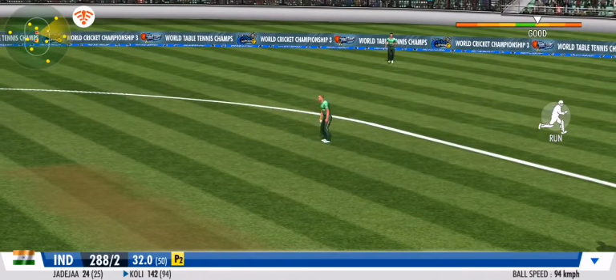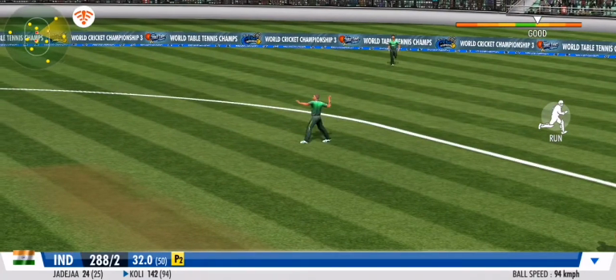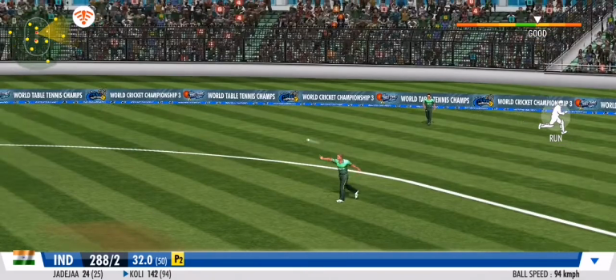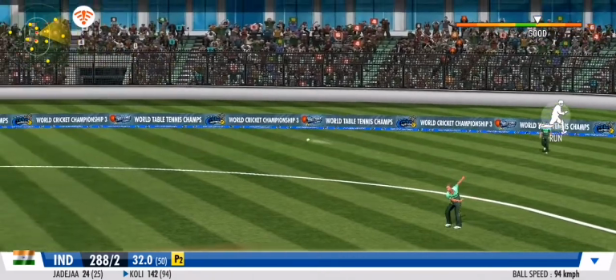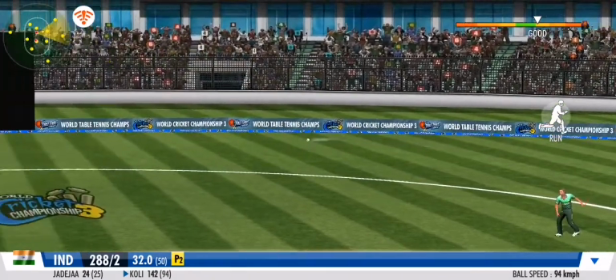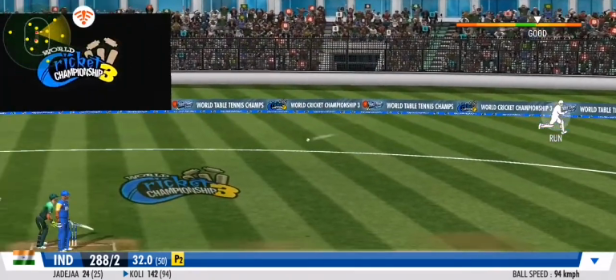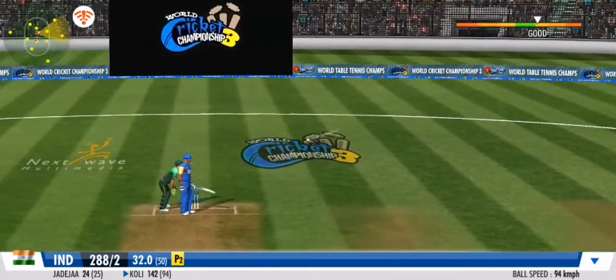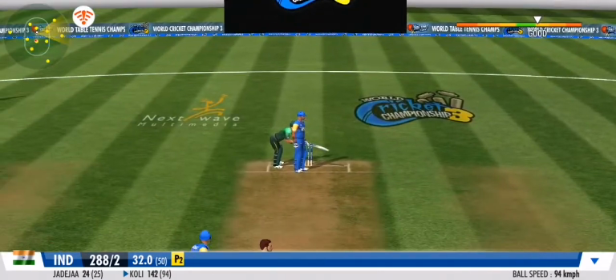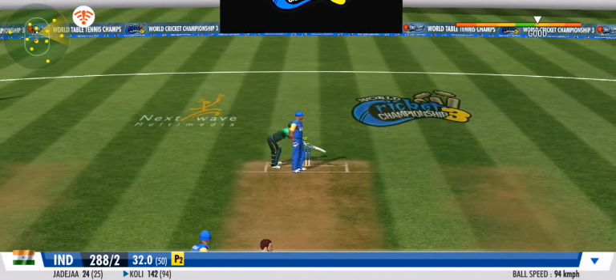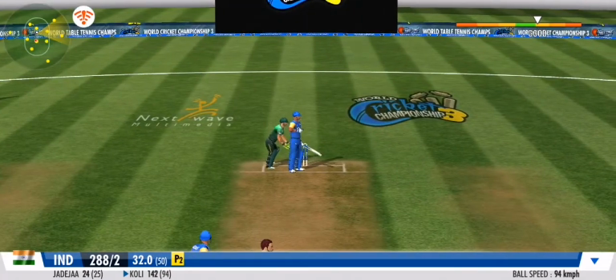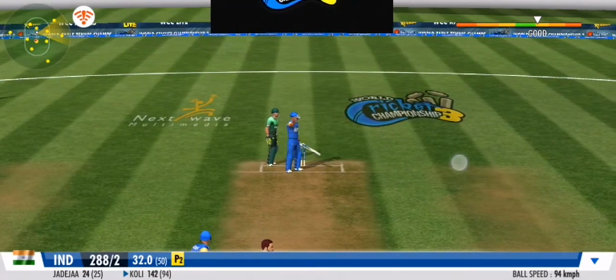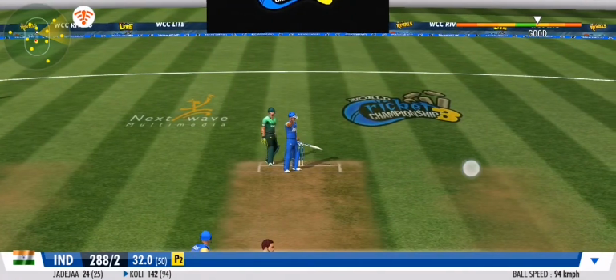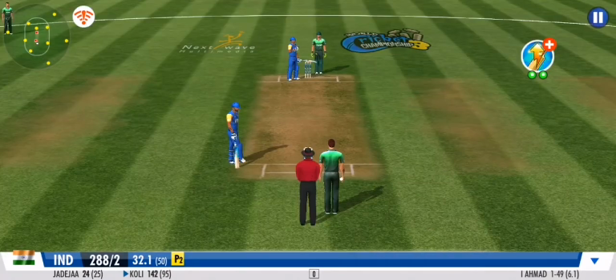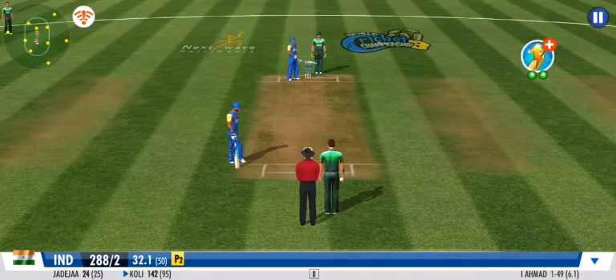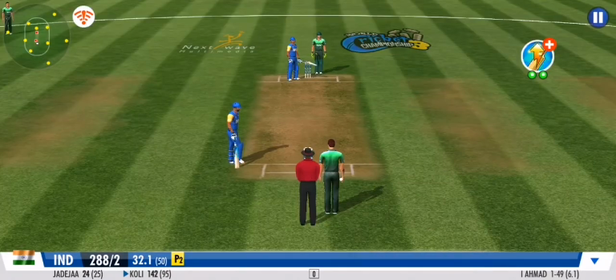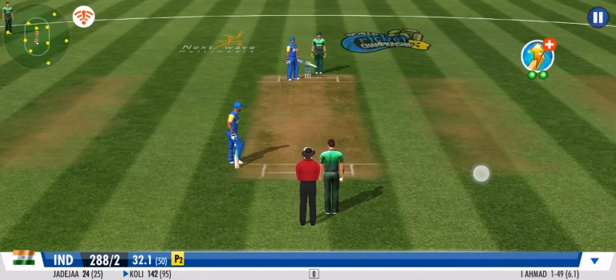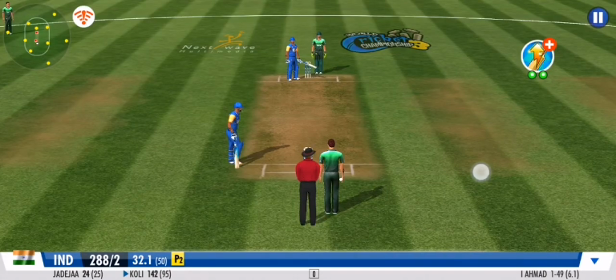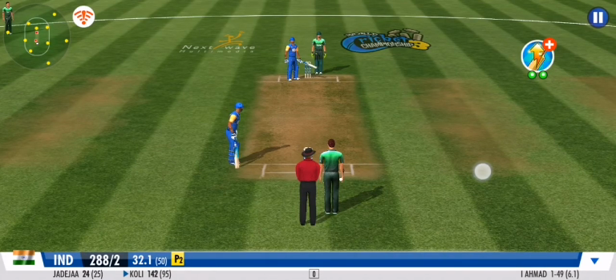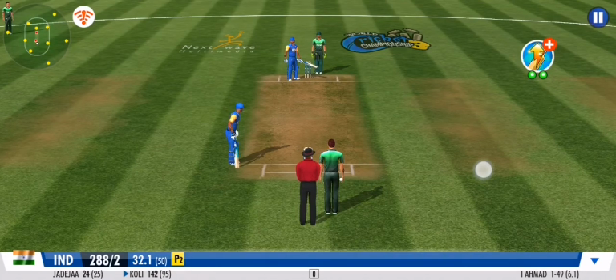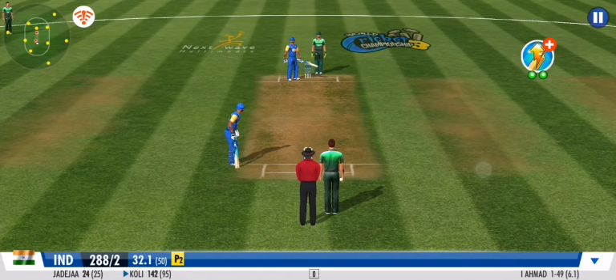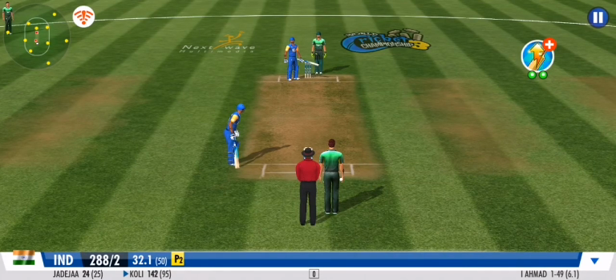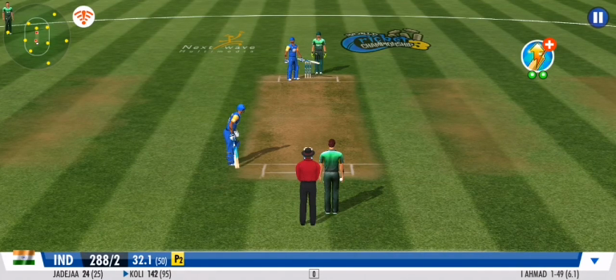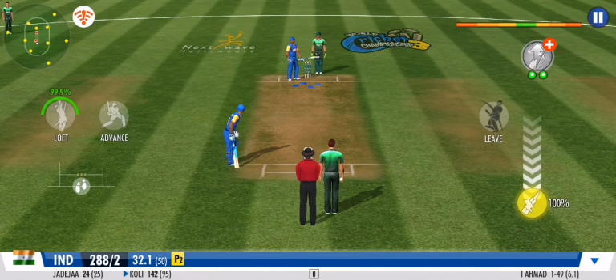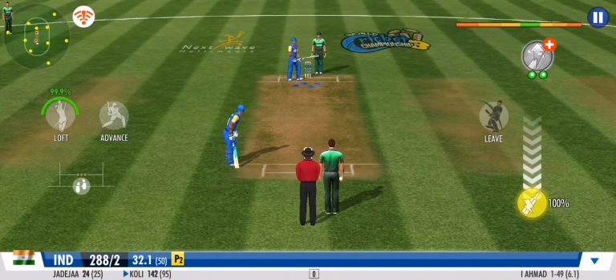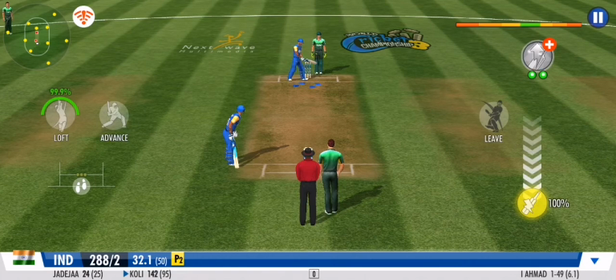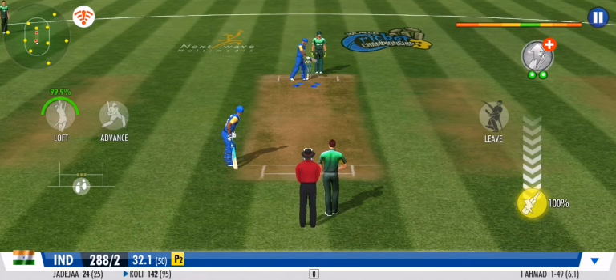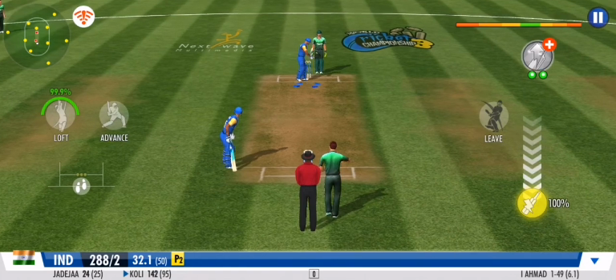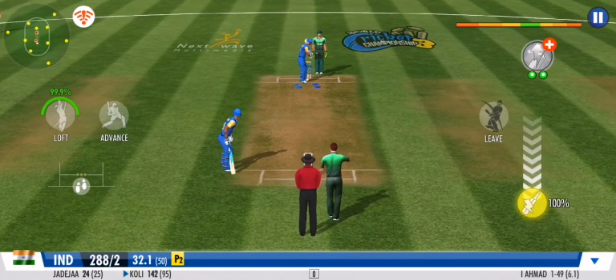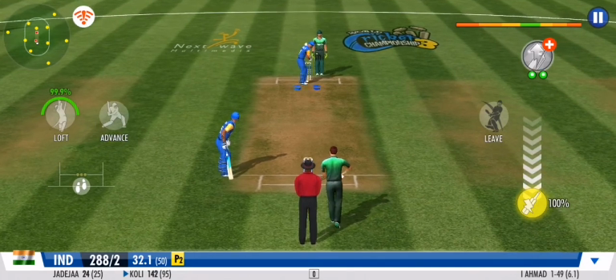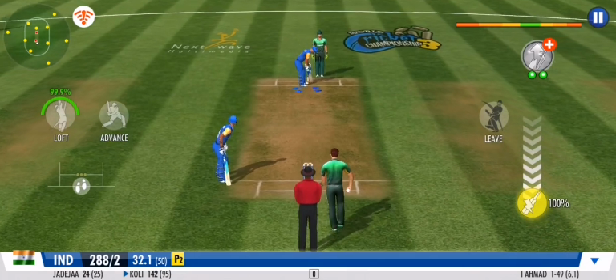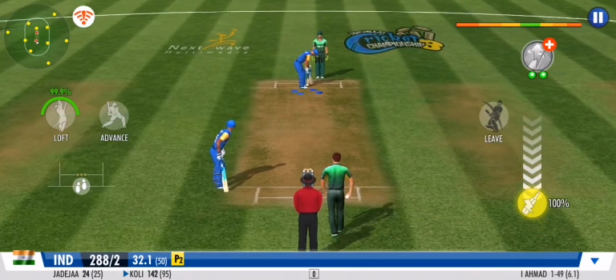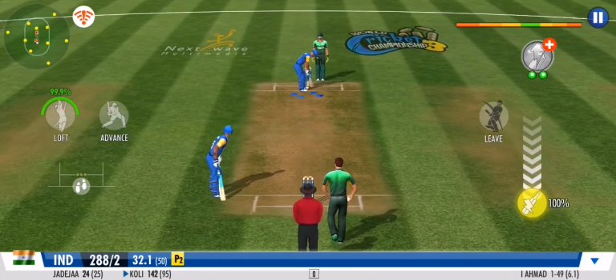Great effort from the fielding unit. They need to keep this momentum going forward. The batsman opting to play it safe on that one. No runs.